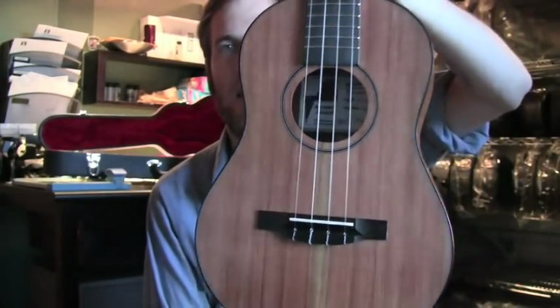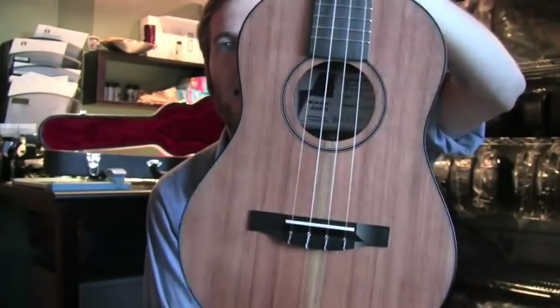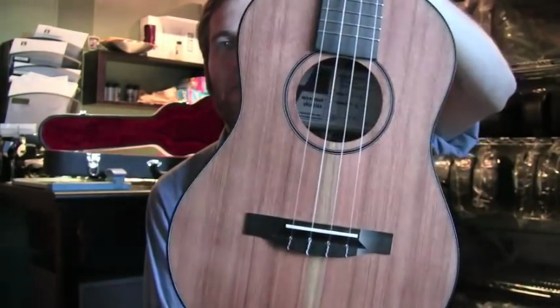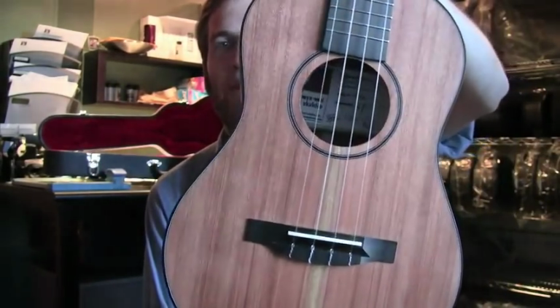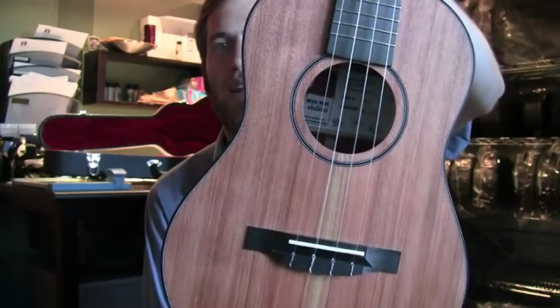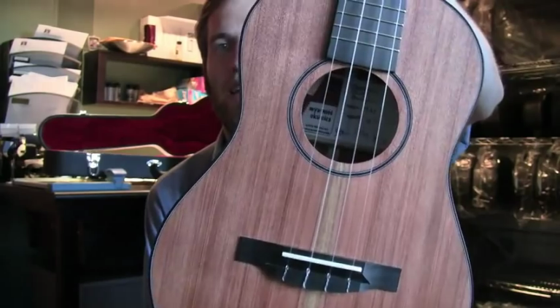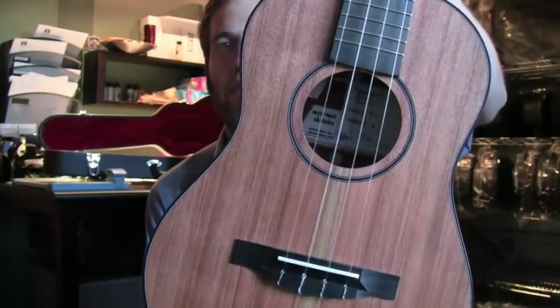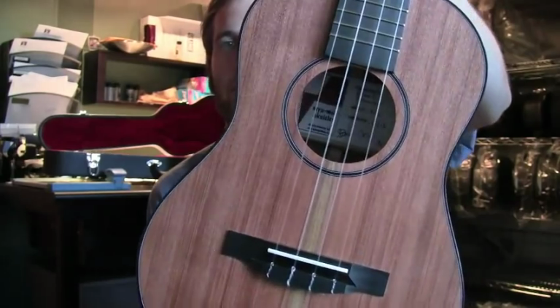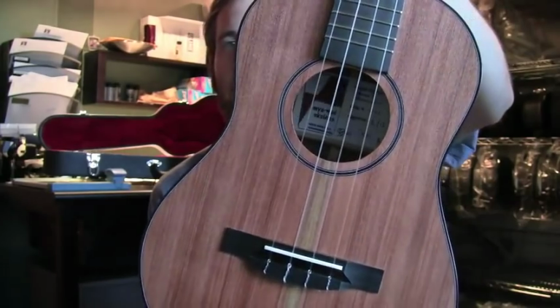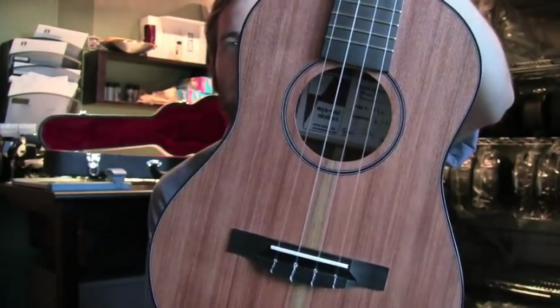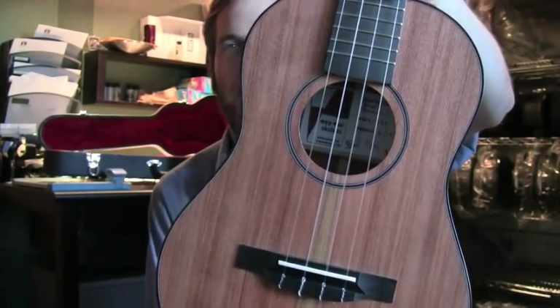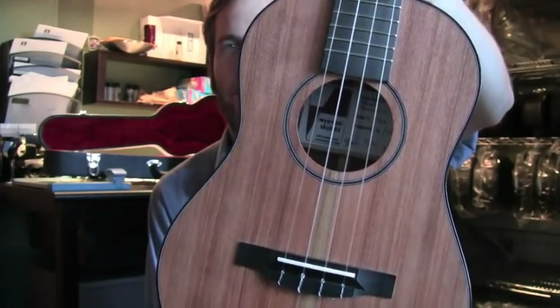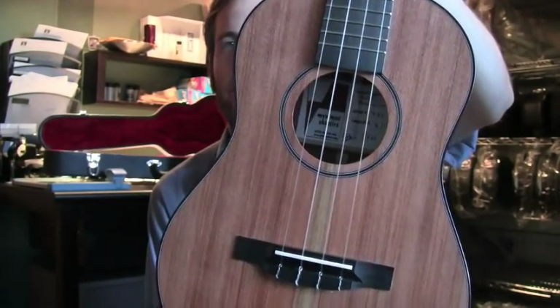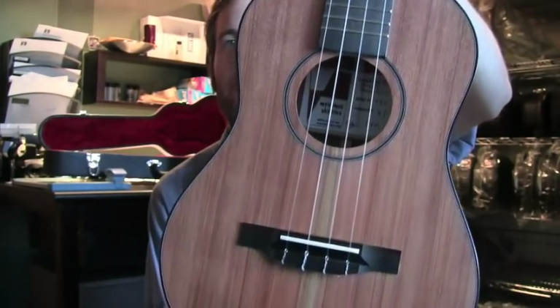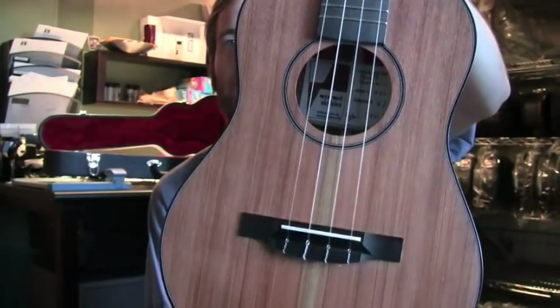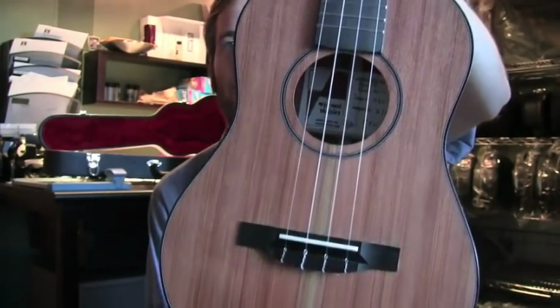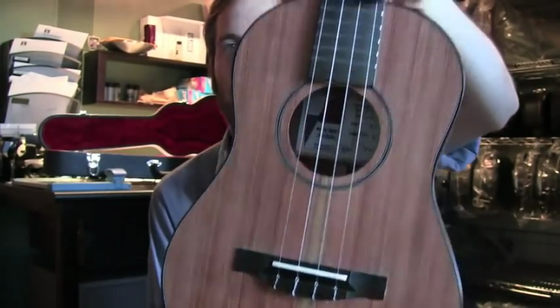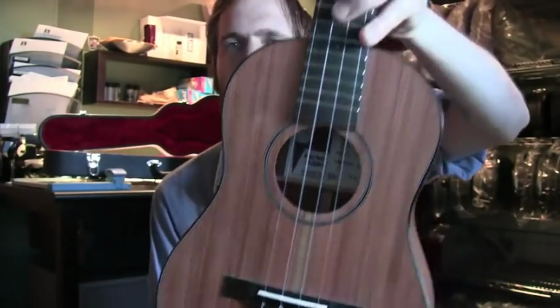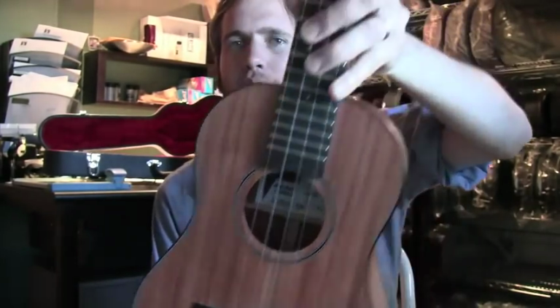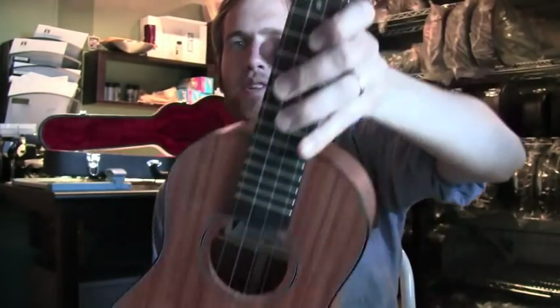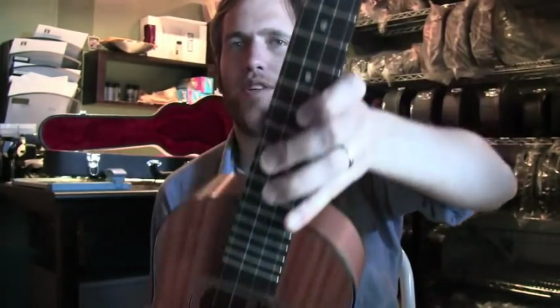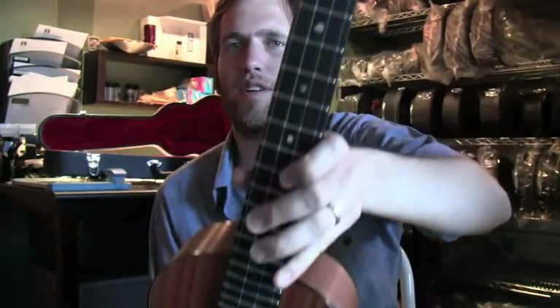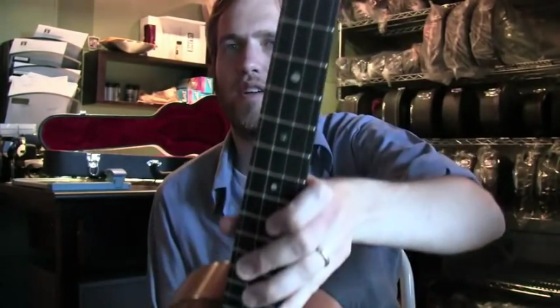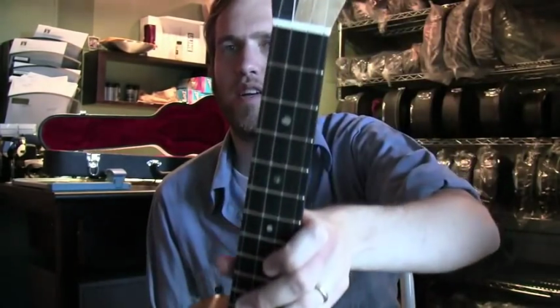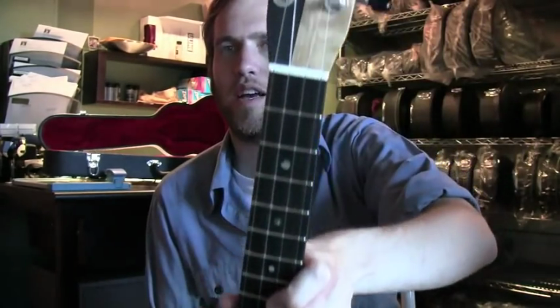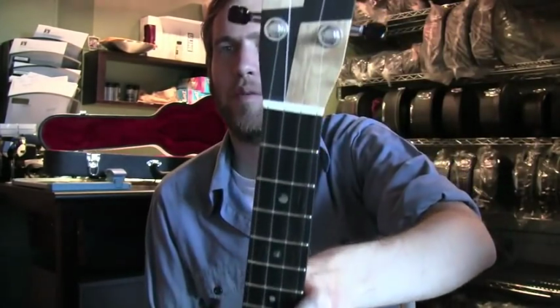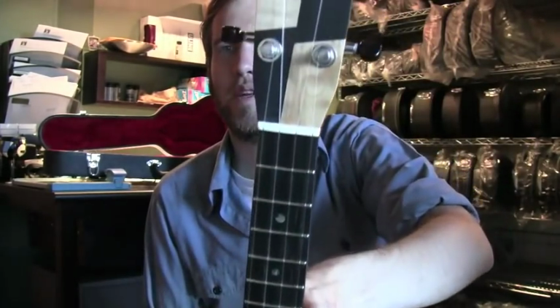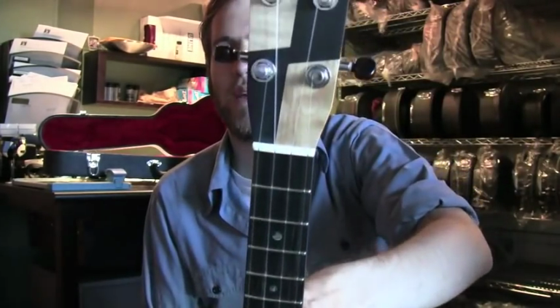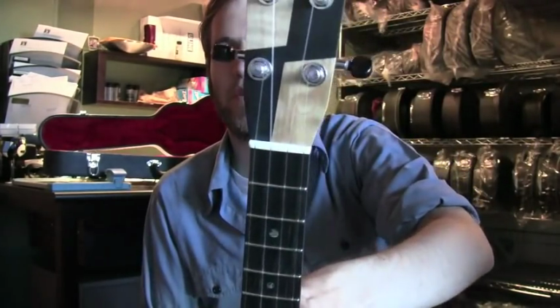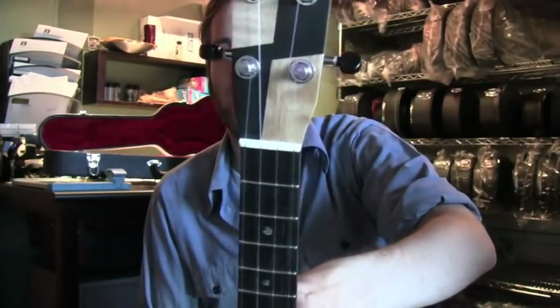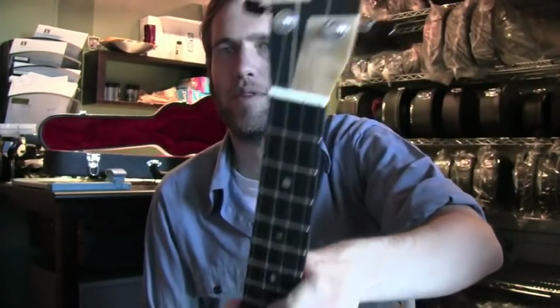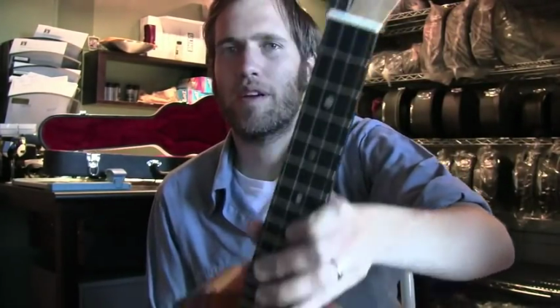Ebony binding, ebony rosette, ebony fingerboard, ebony bridge, ebony and maple headplate.